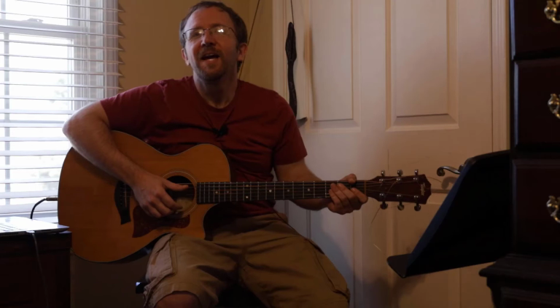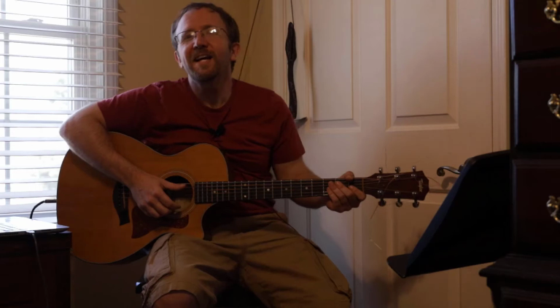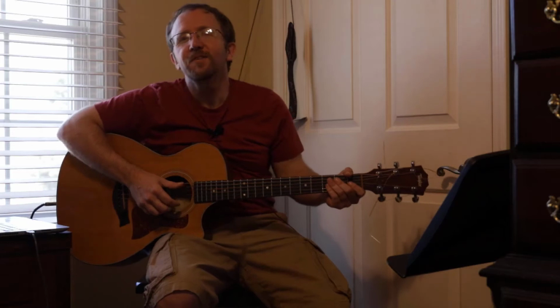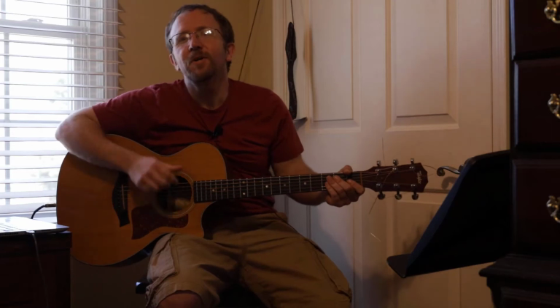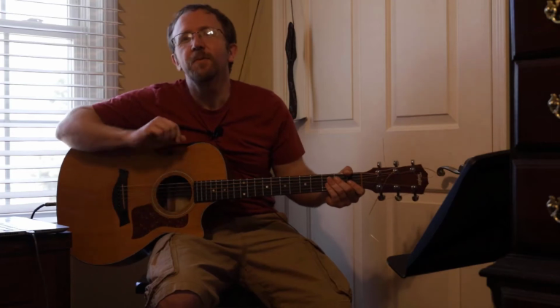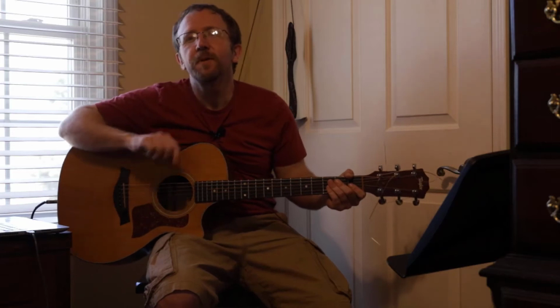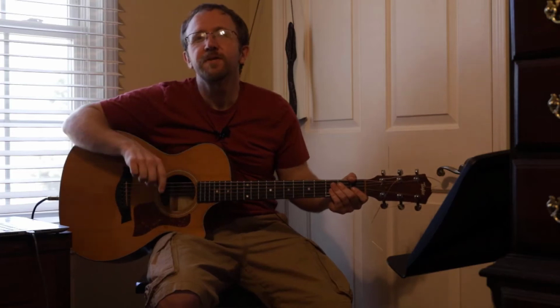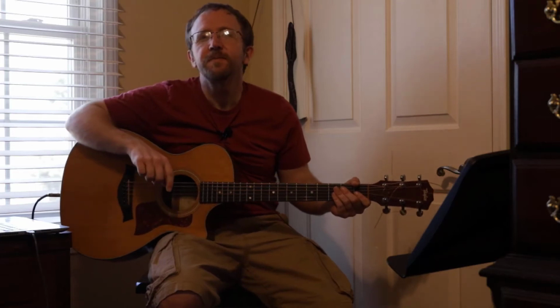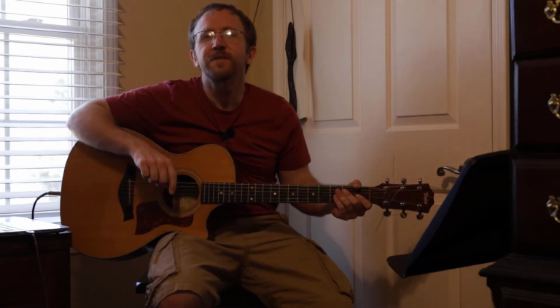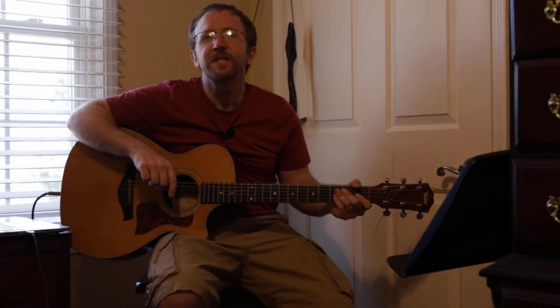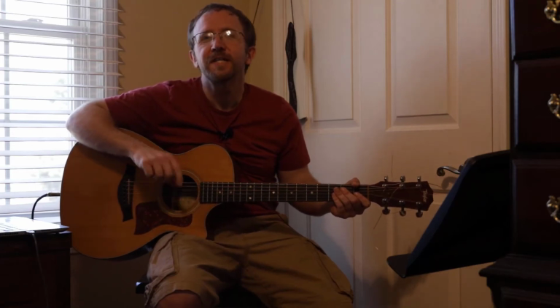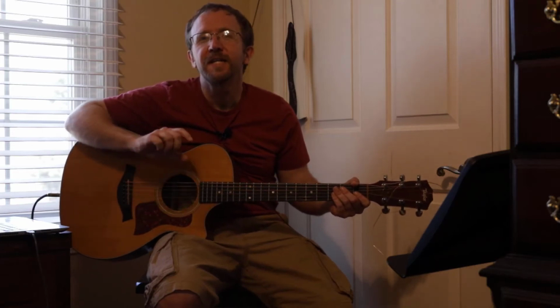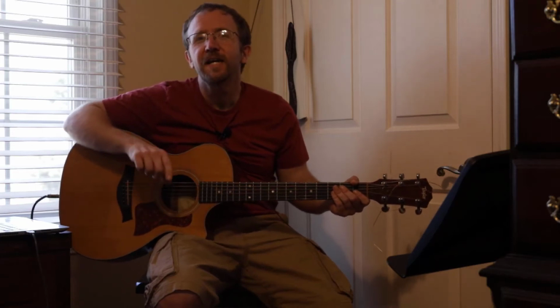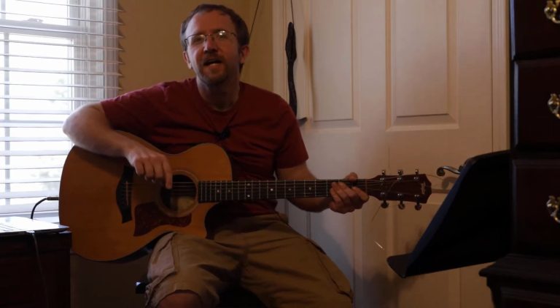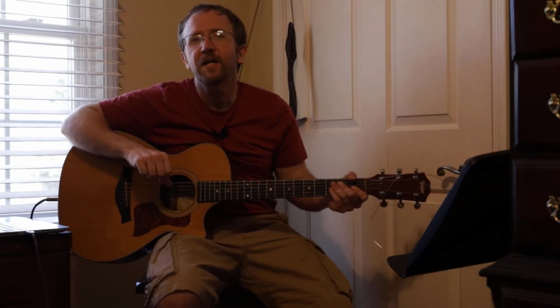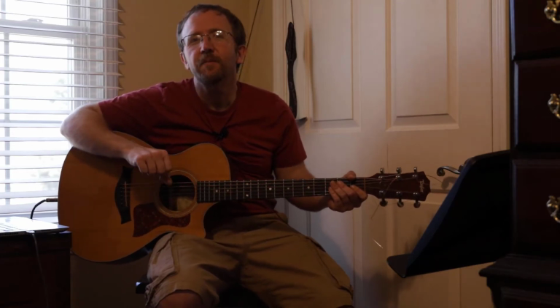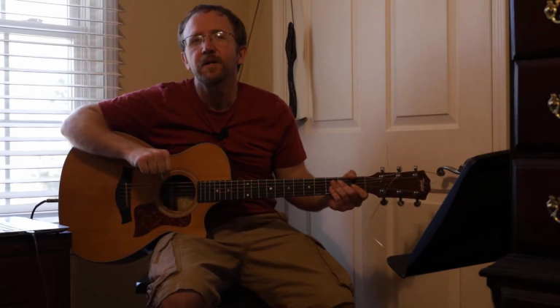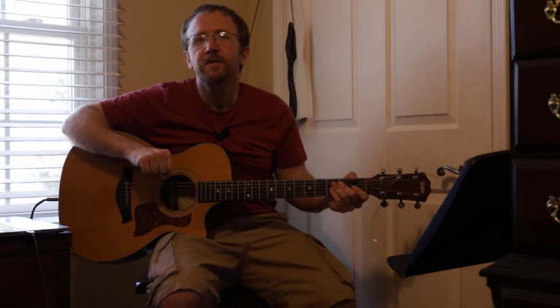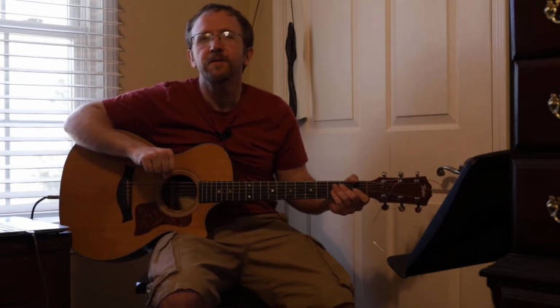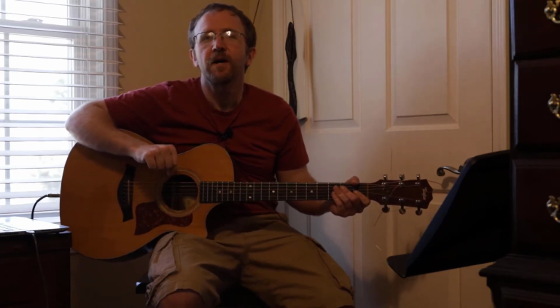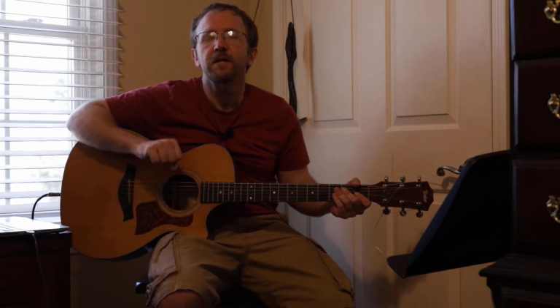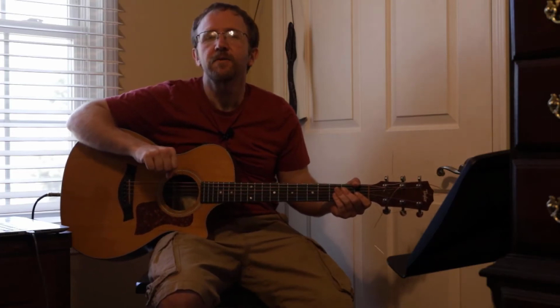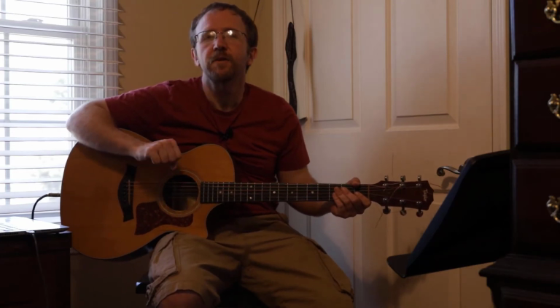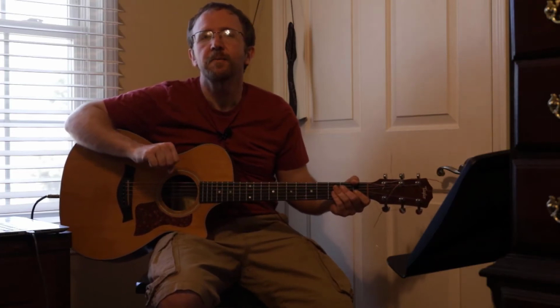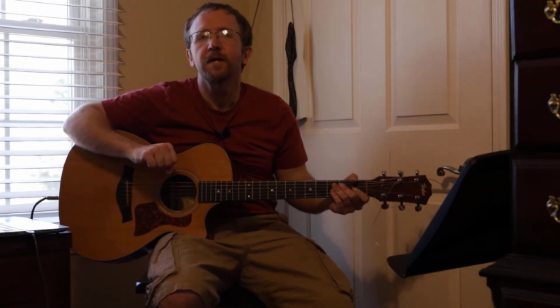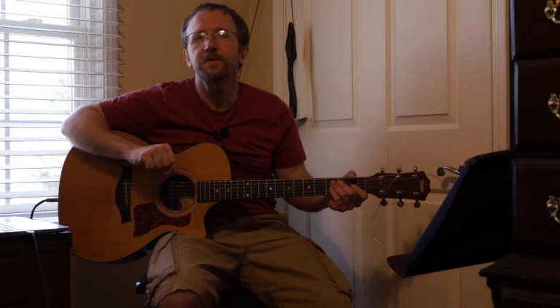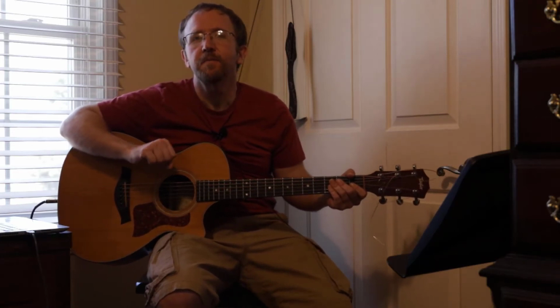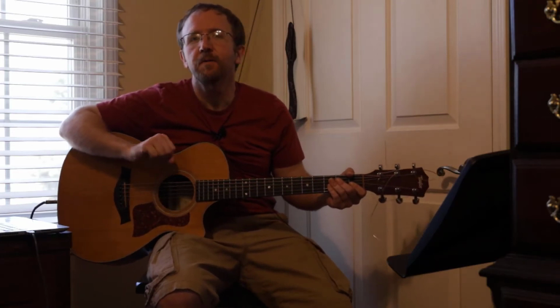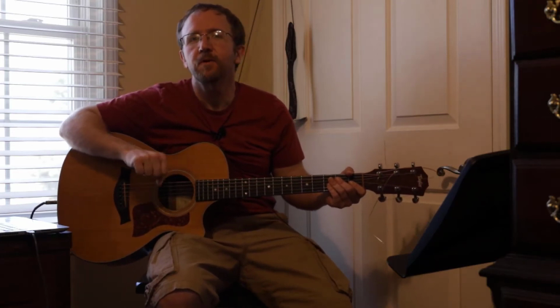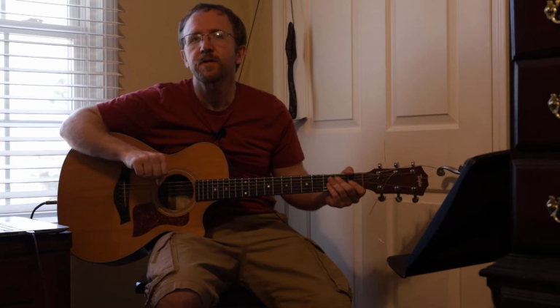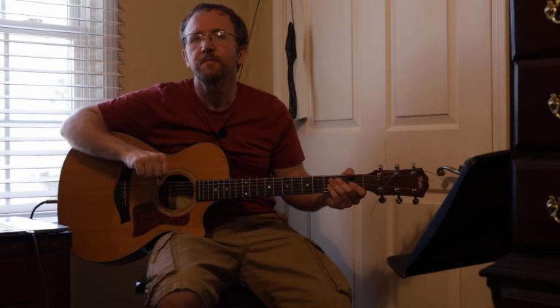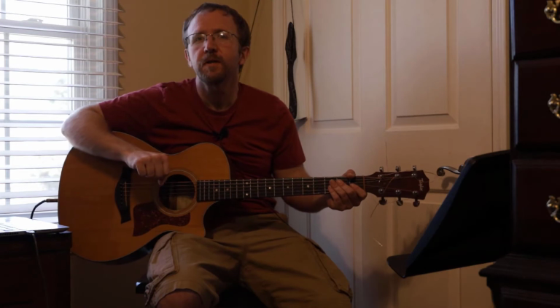Hey guys, welcome to Mitch's Music. Today I am going to do I Can Only Imagine by Mercy Me.